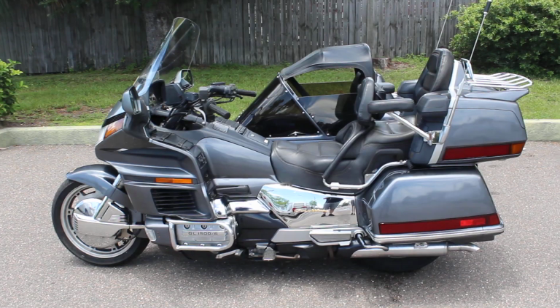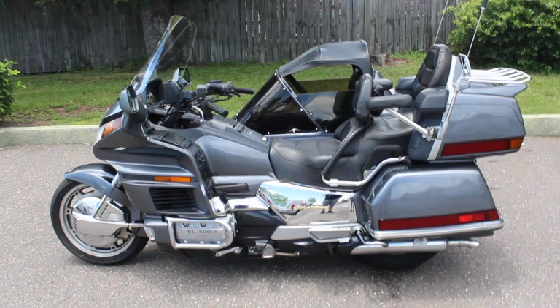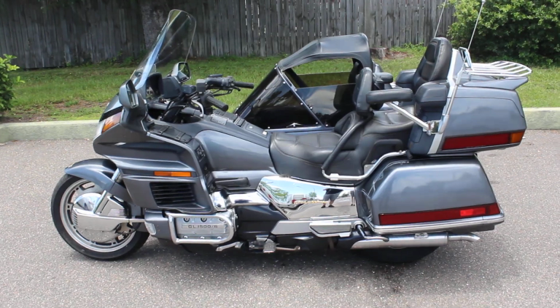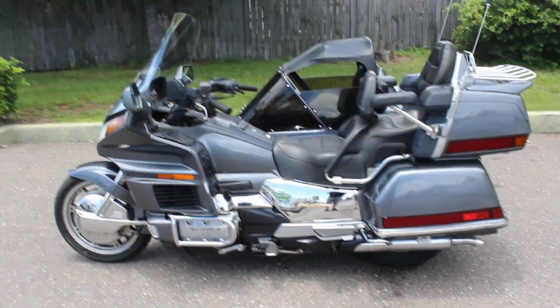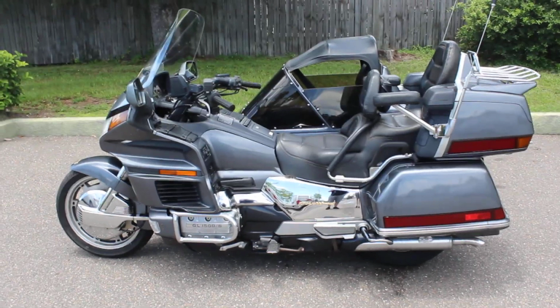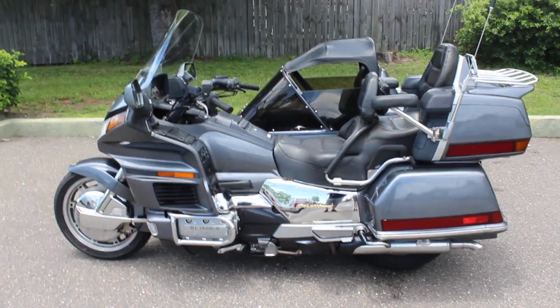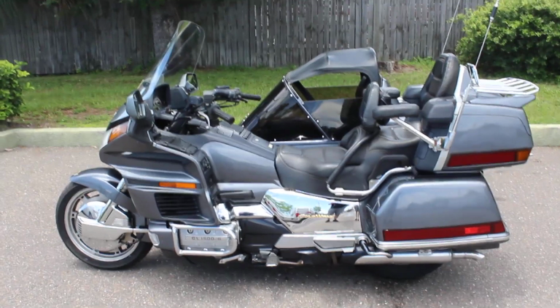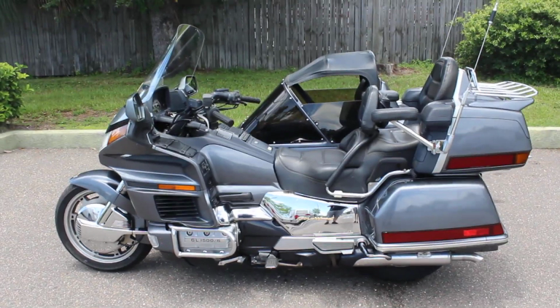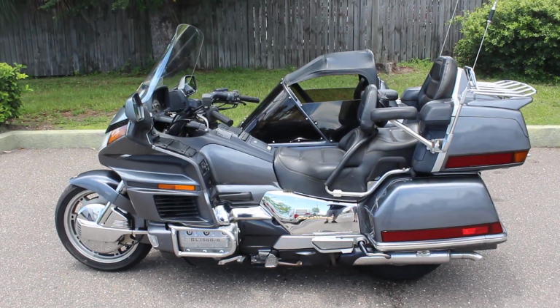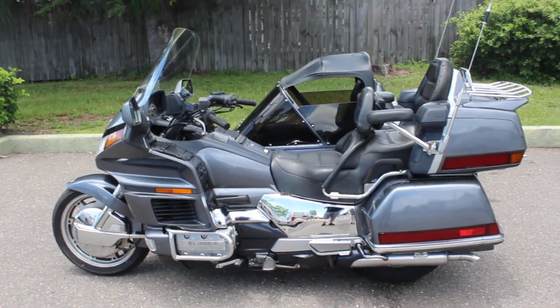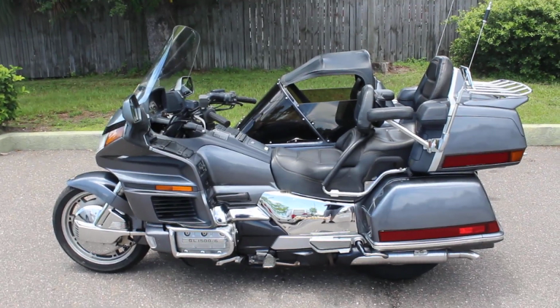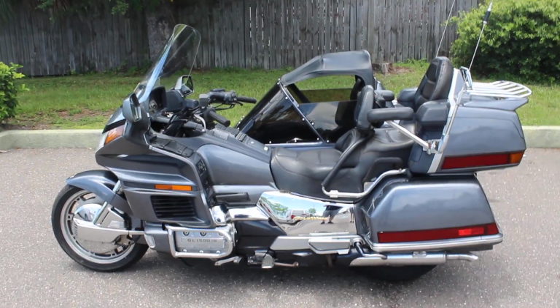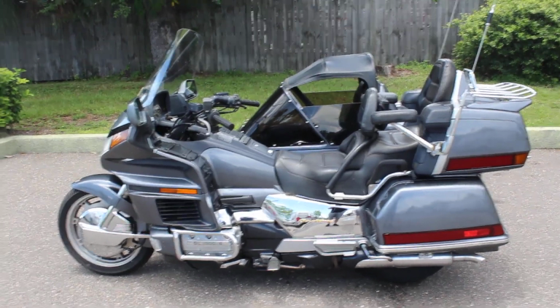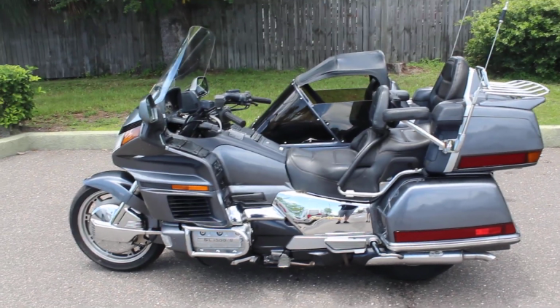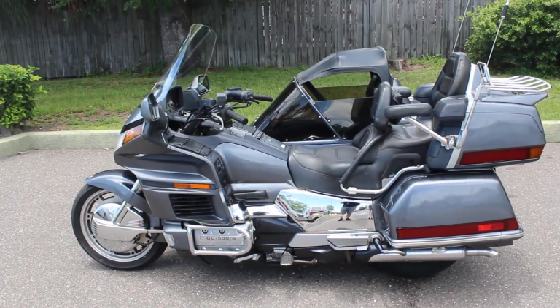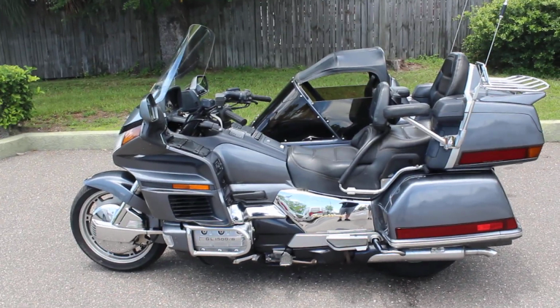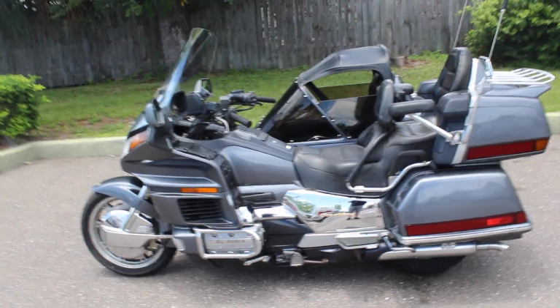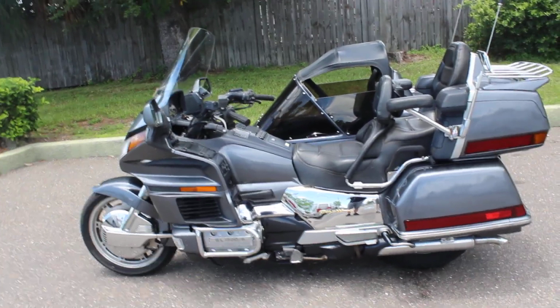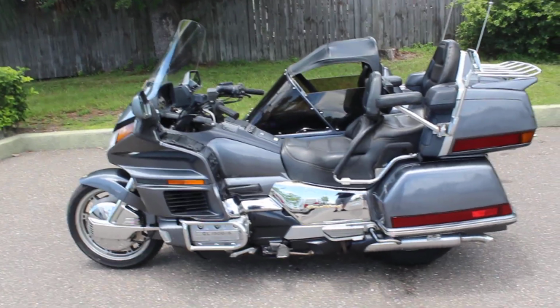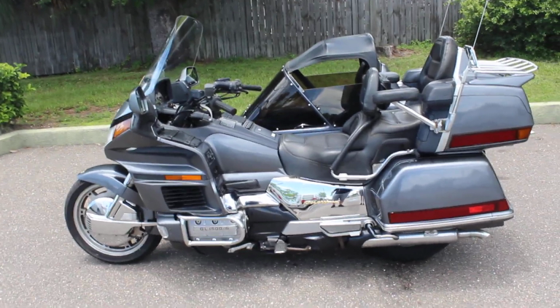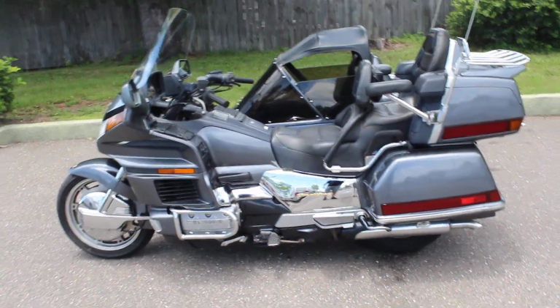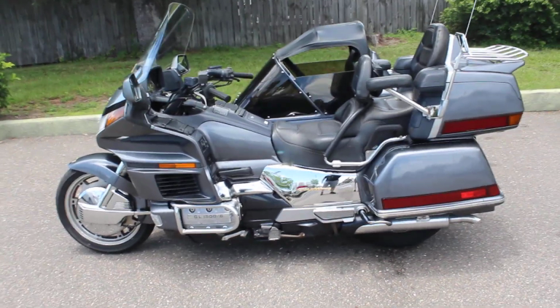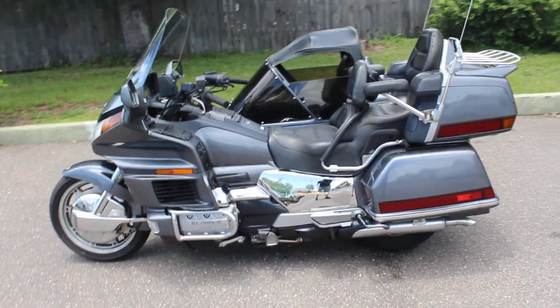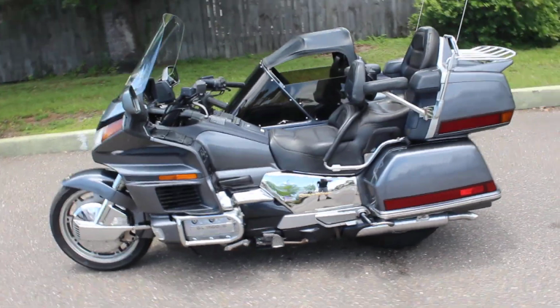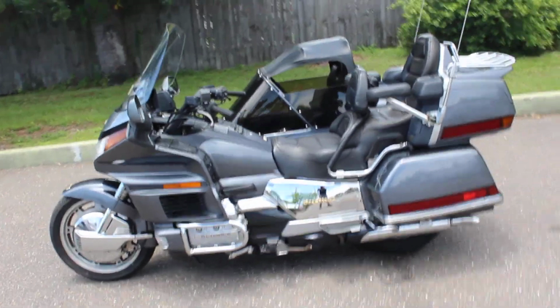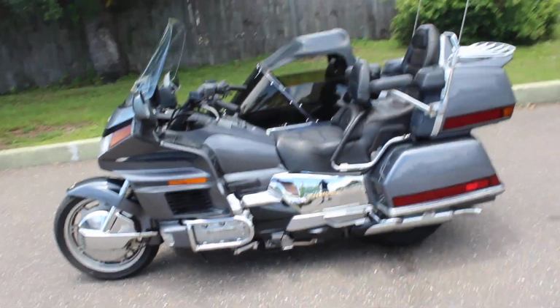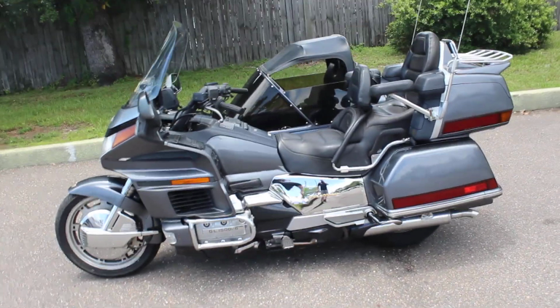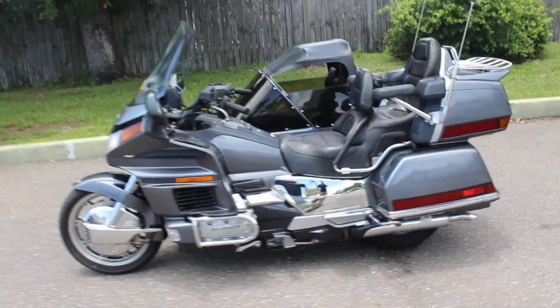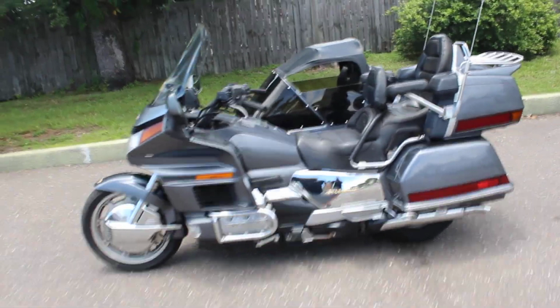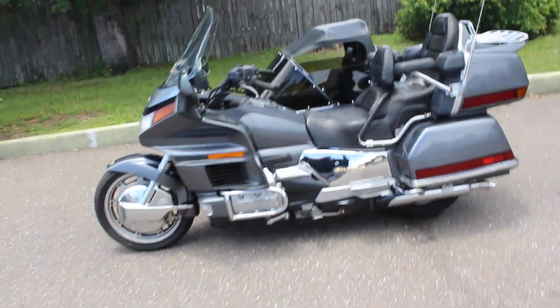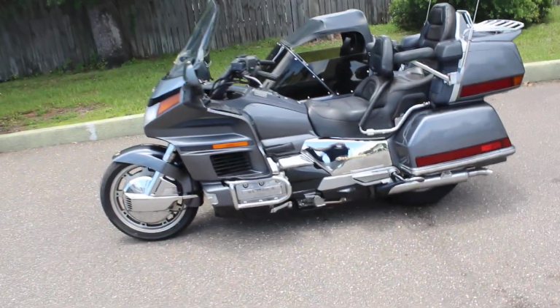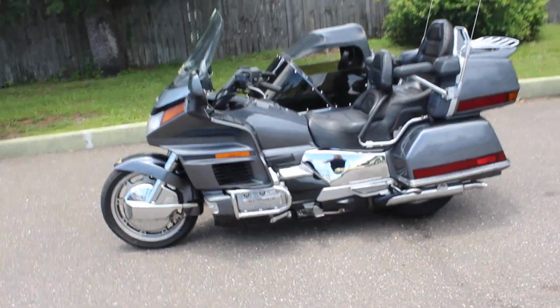Yo, what's up guys? It's Tim here with RidePro. We're going to do another short walk-around video of a new bike that we have.